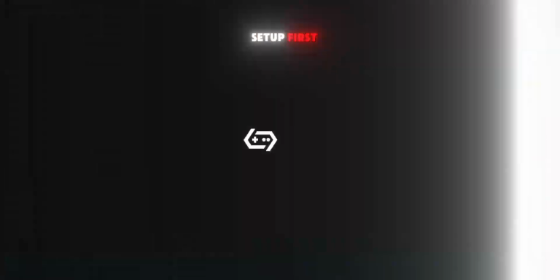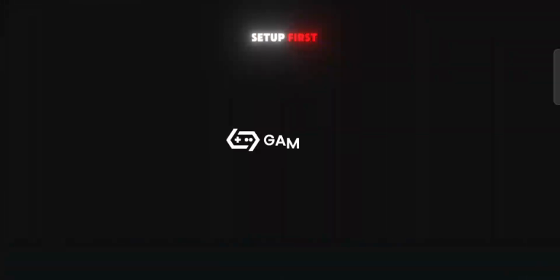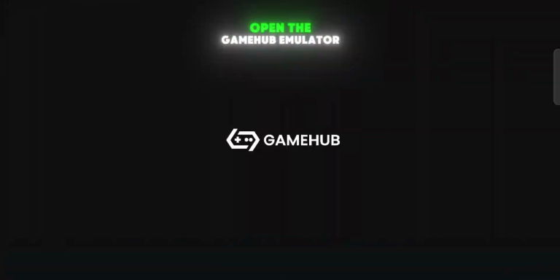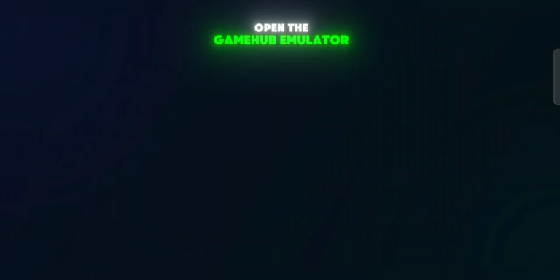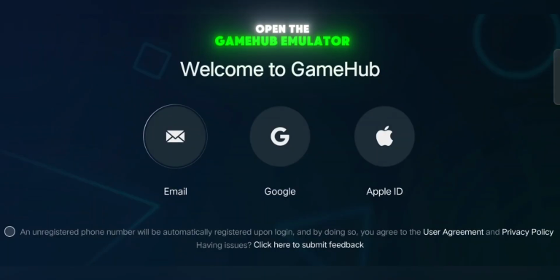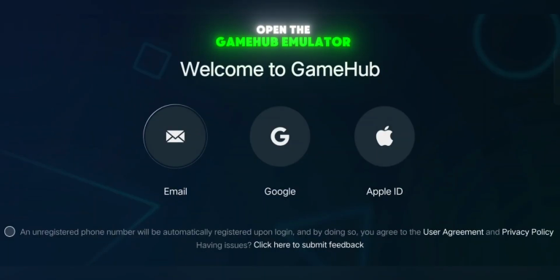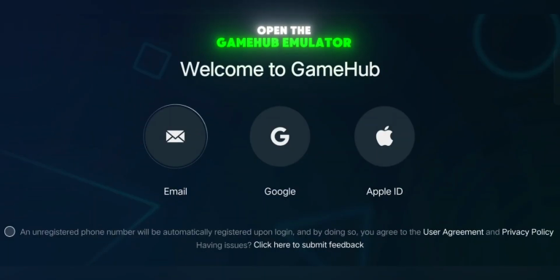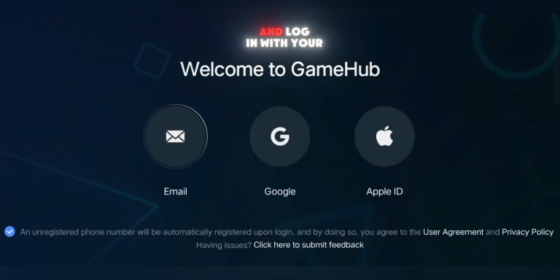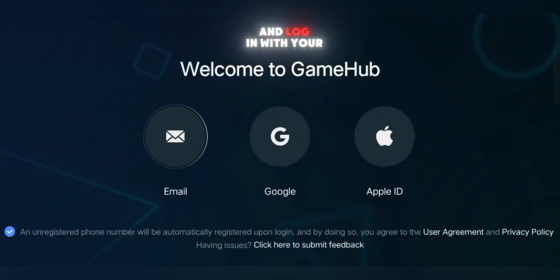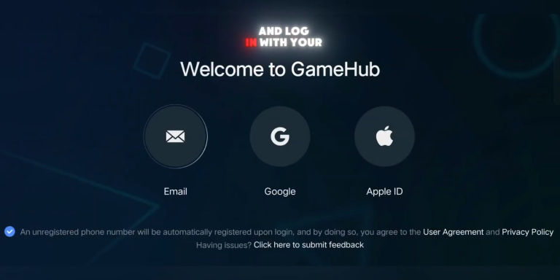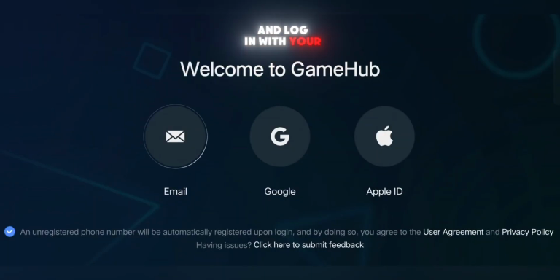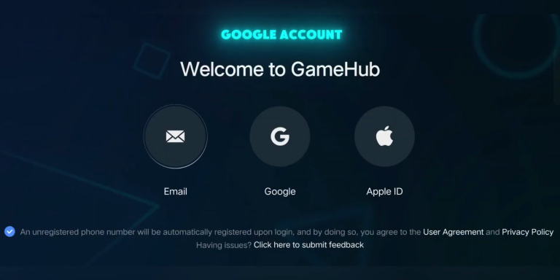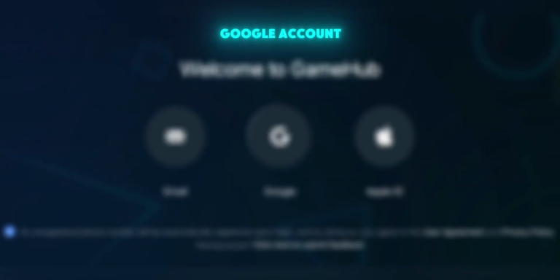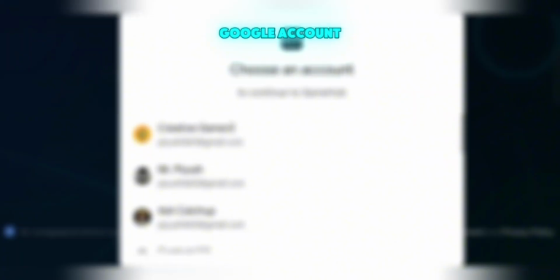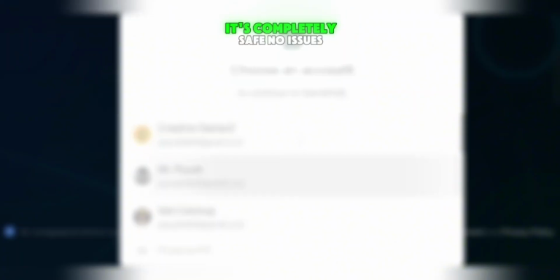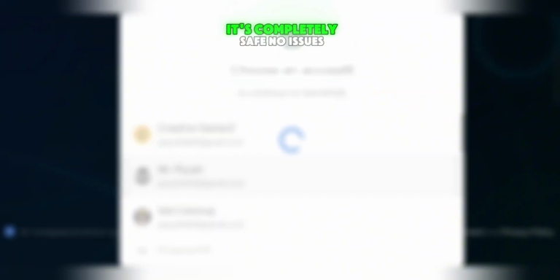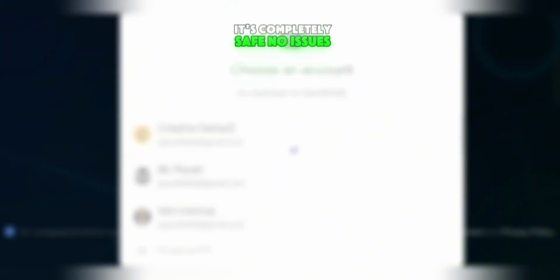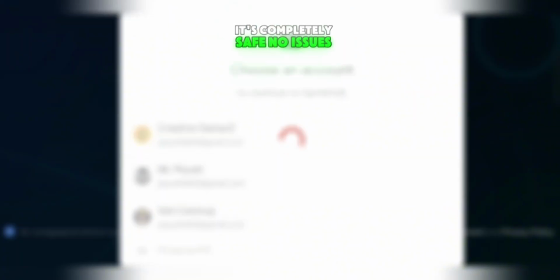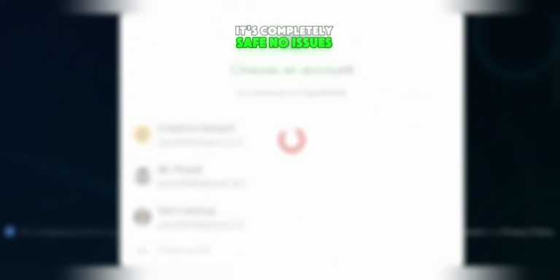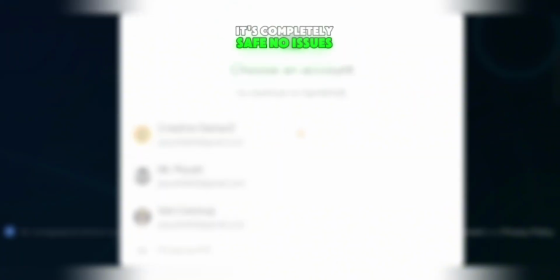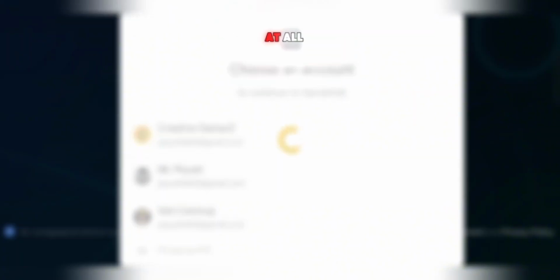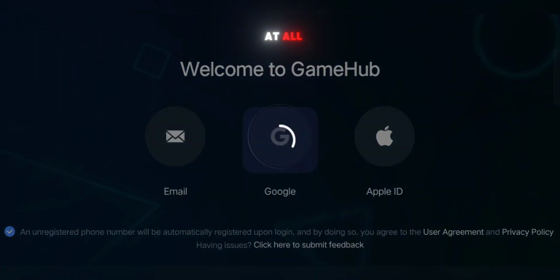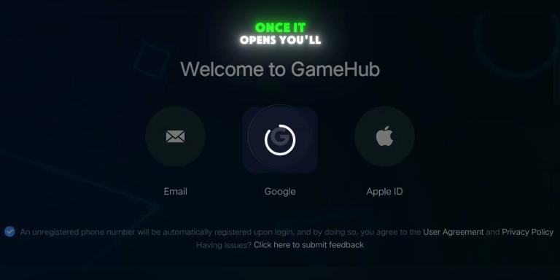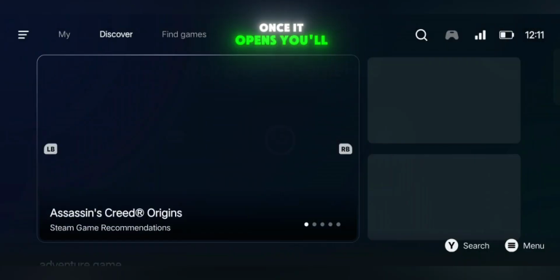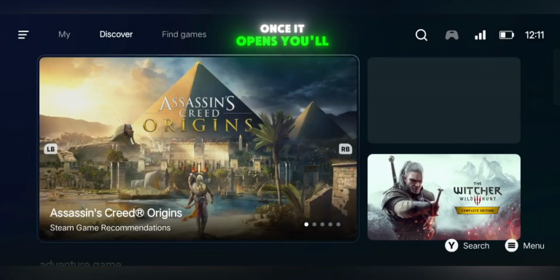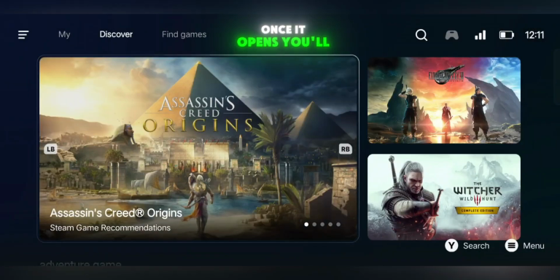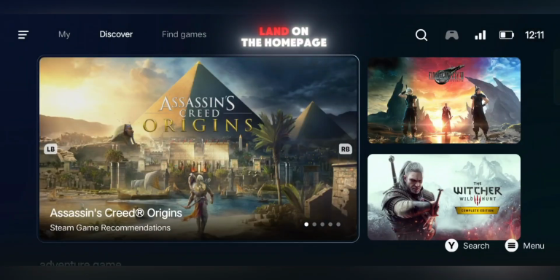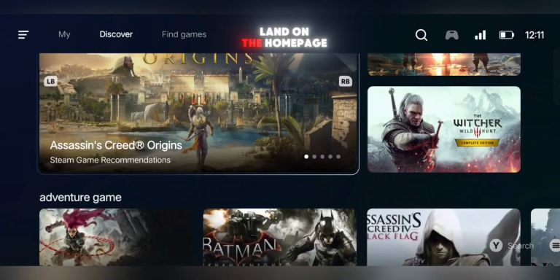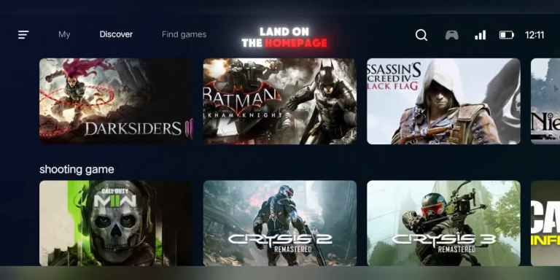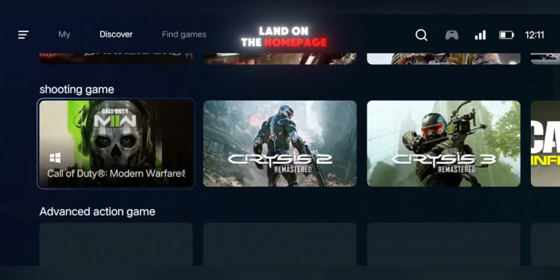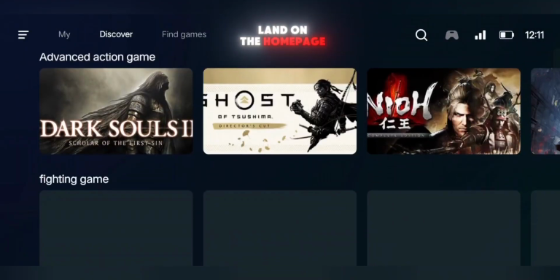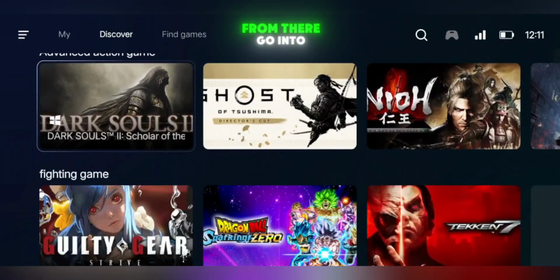First, open the Gamehub emulator and log in with your Google account. It's completely safe, no issues at all. Once it opens, you'll land on the homepage.